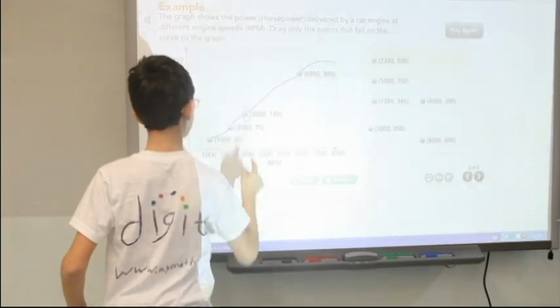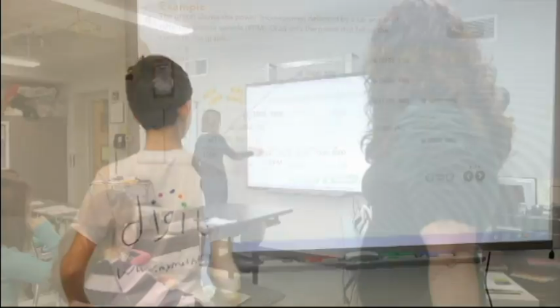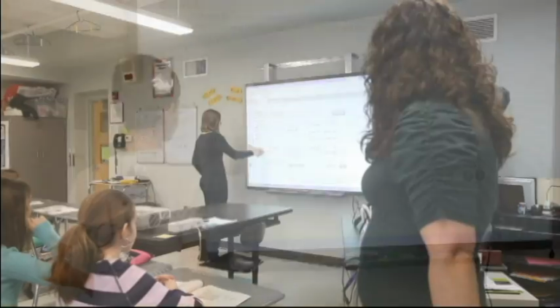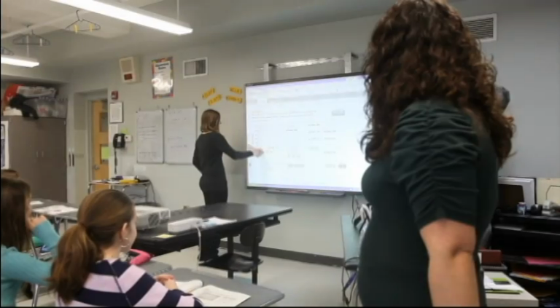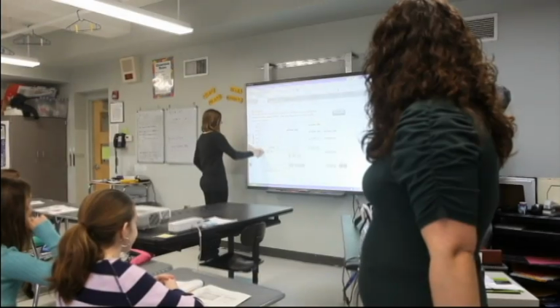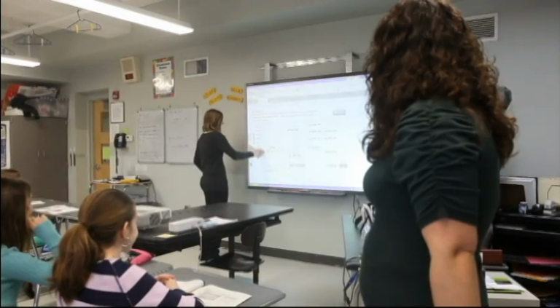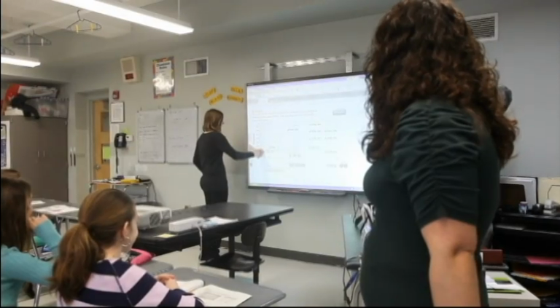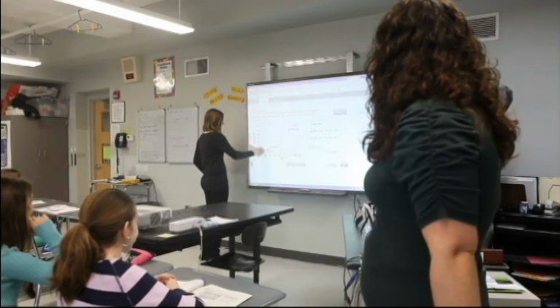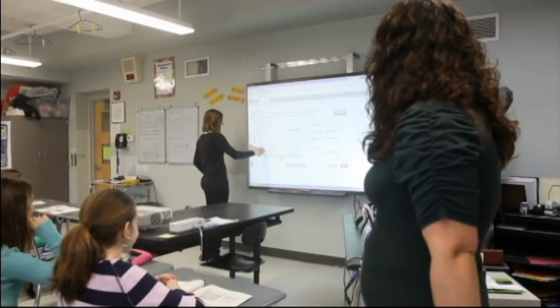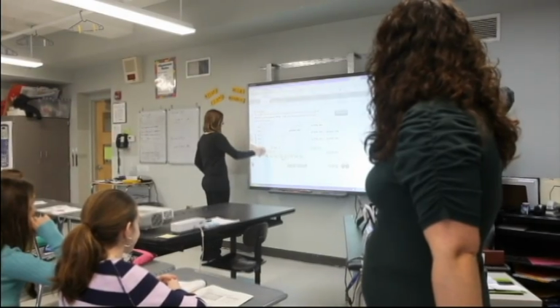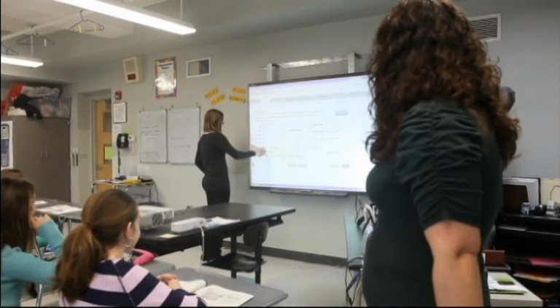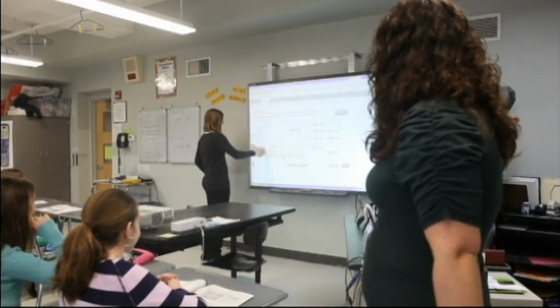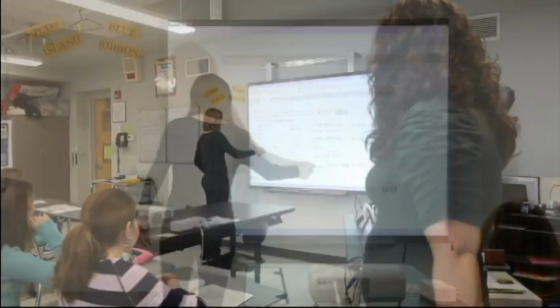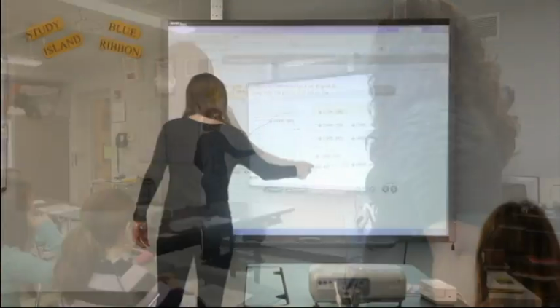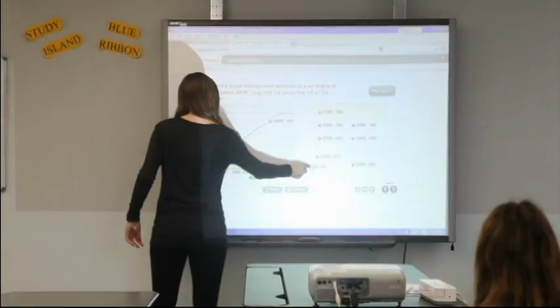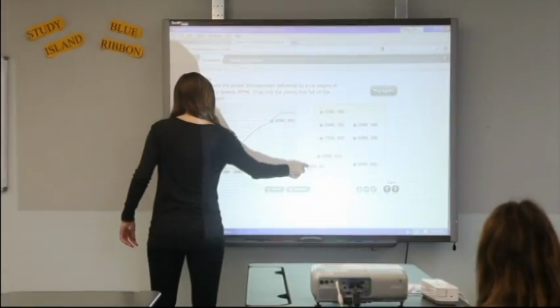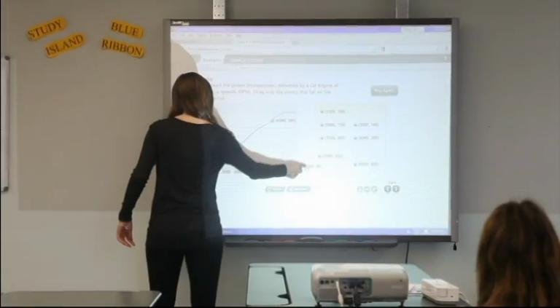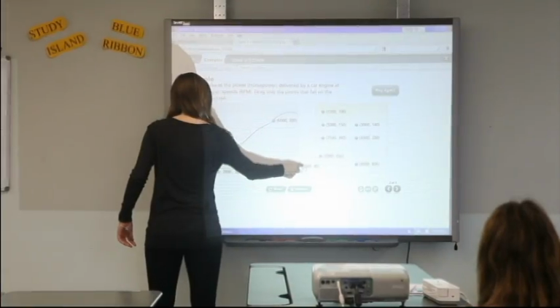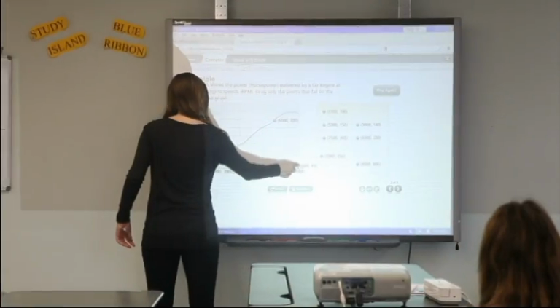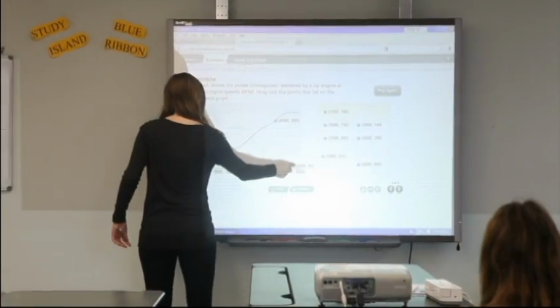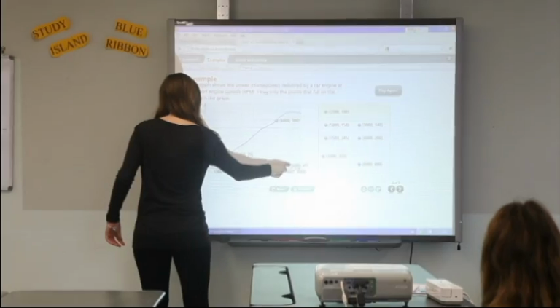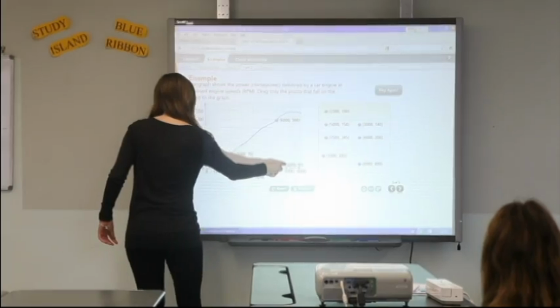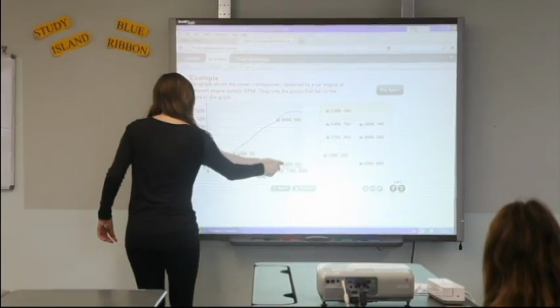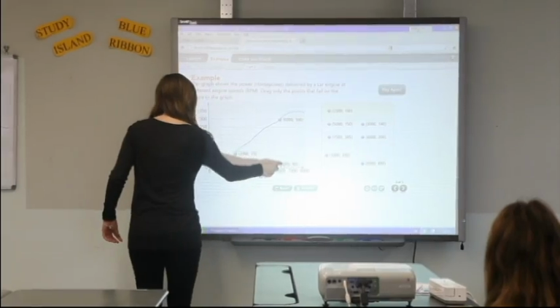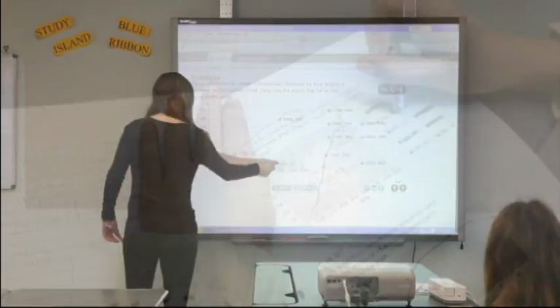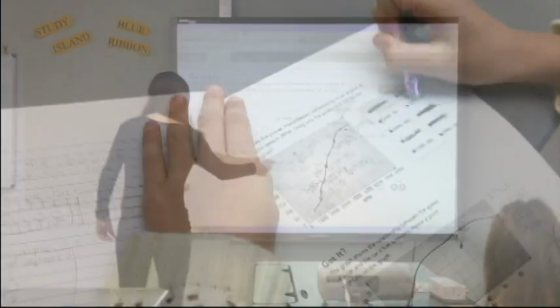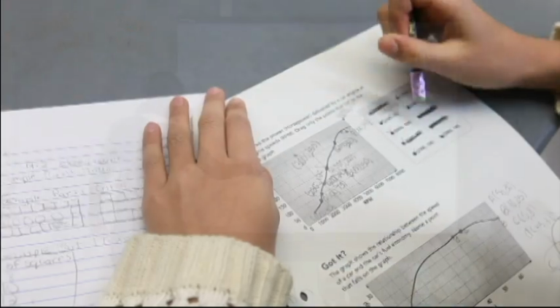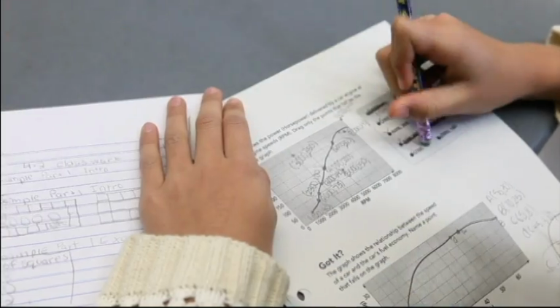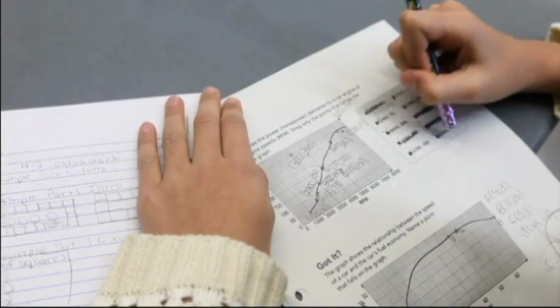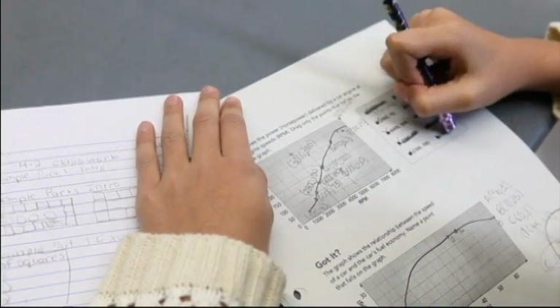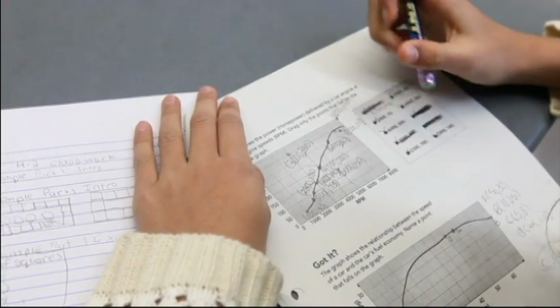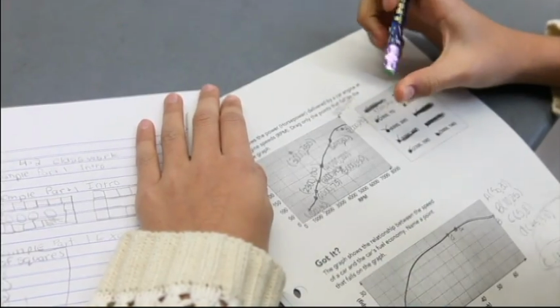Mrs. Martens, our district supervisor for mathematics, will share with you some of what is happening in mathematics in our high schools.